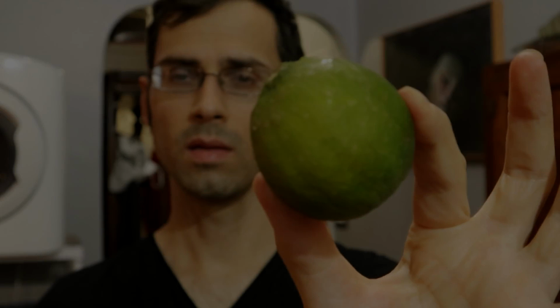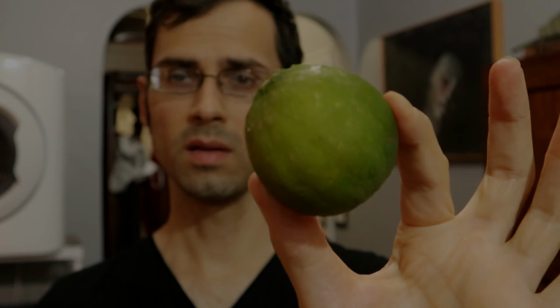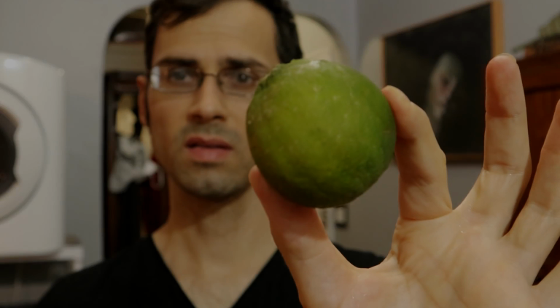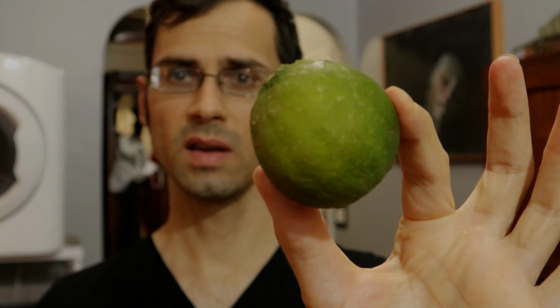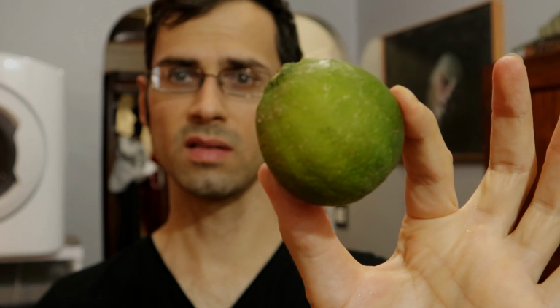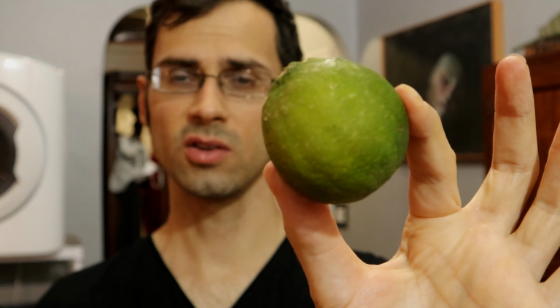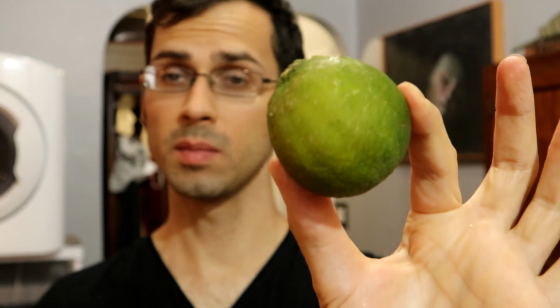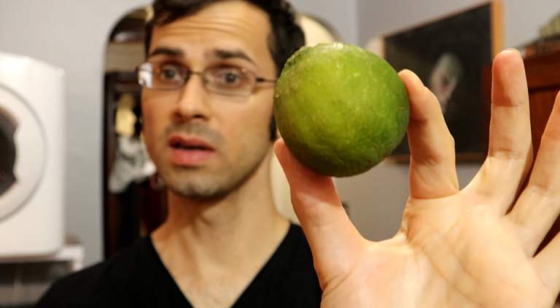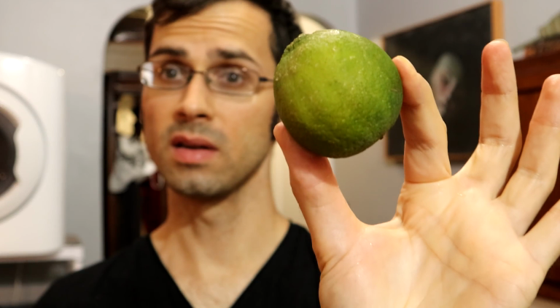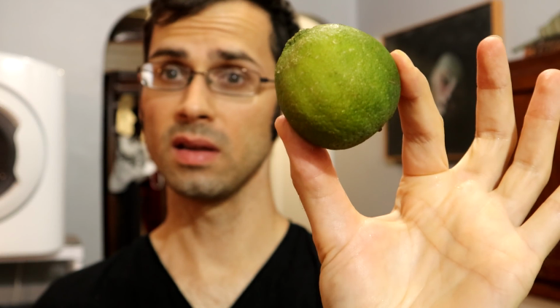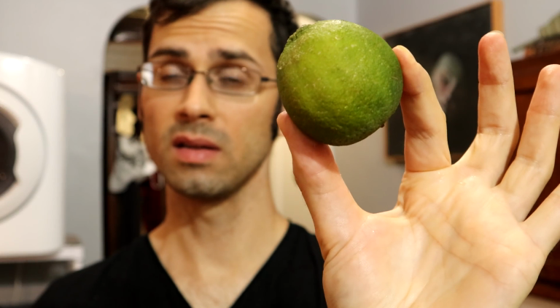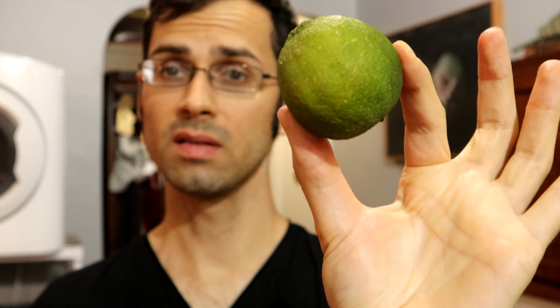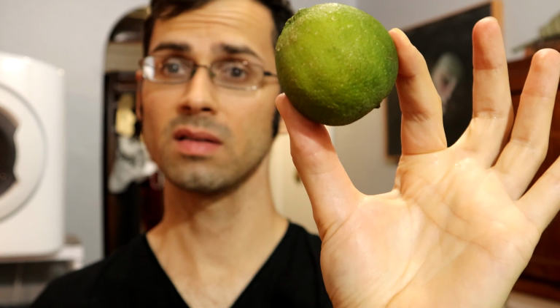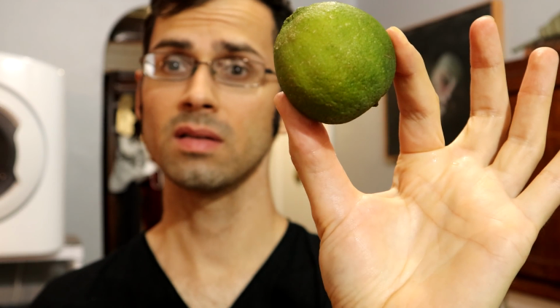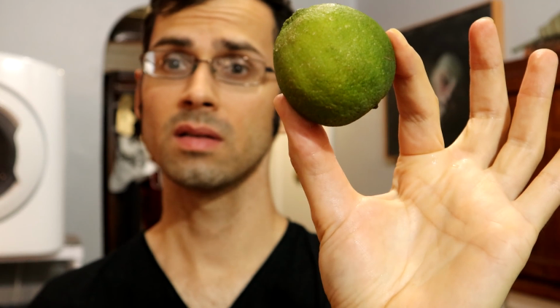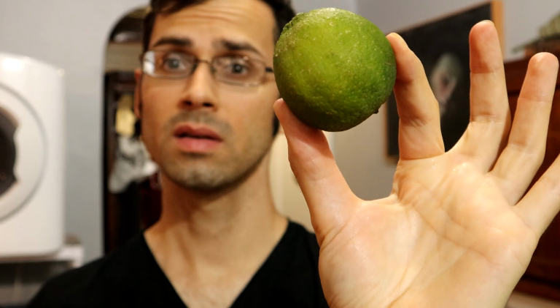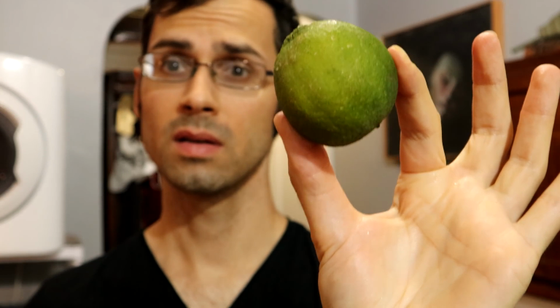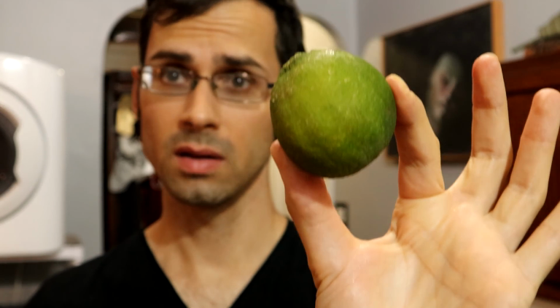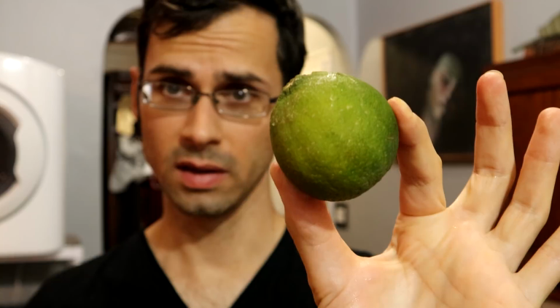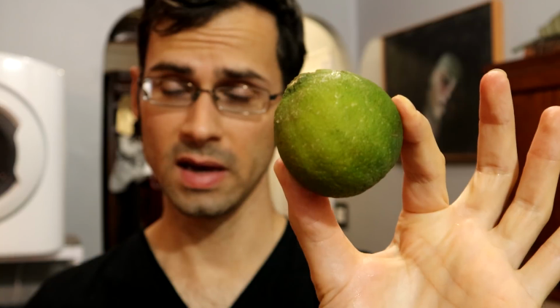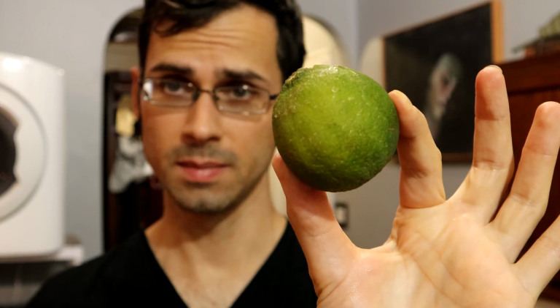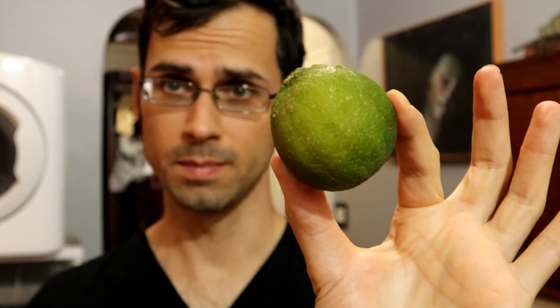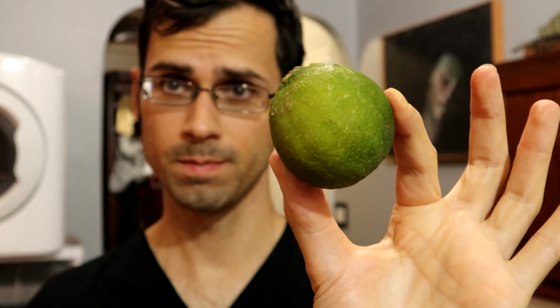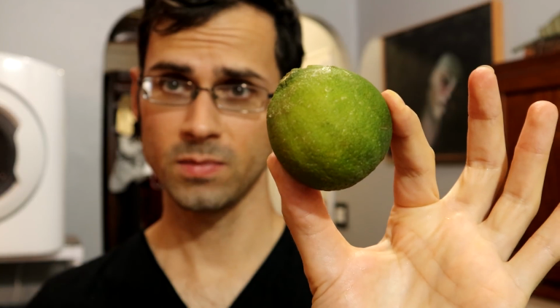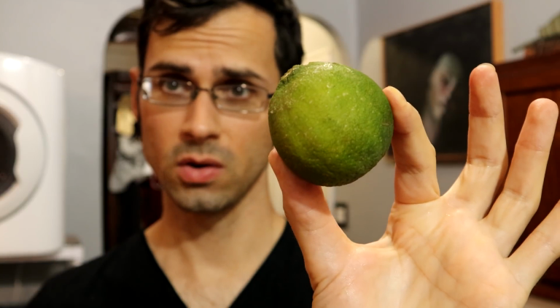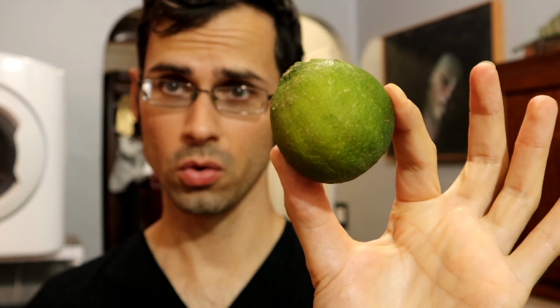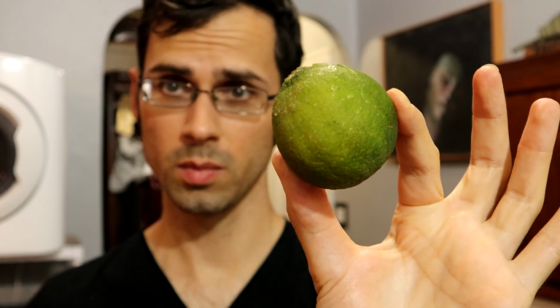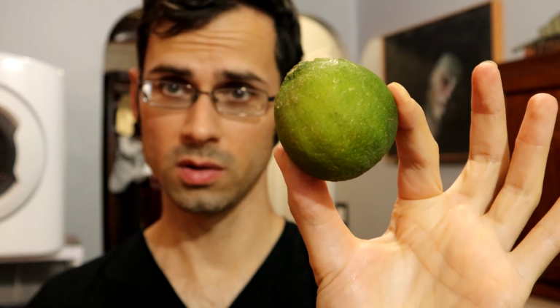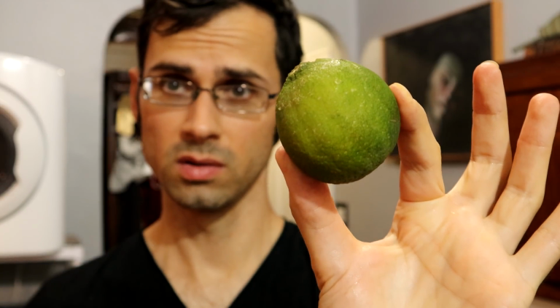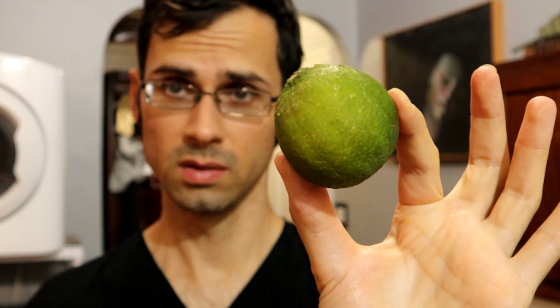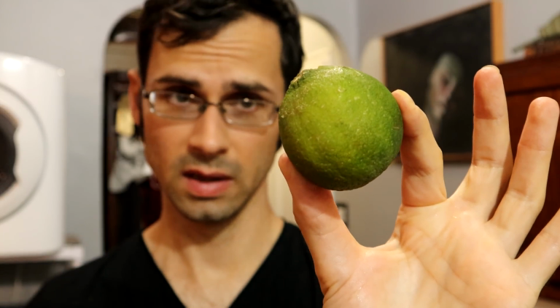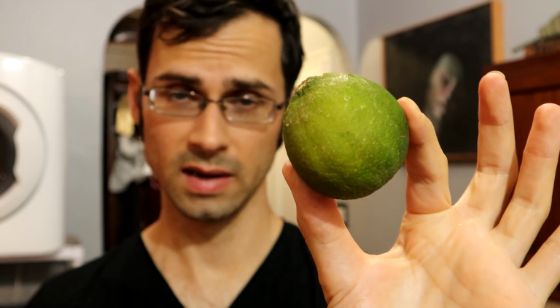This, ladies and gentlemen, is a lime. A normal lime.